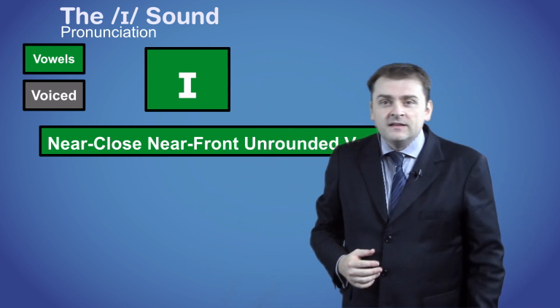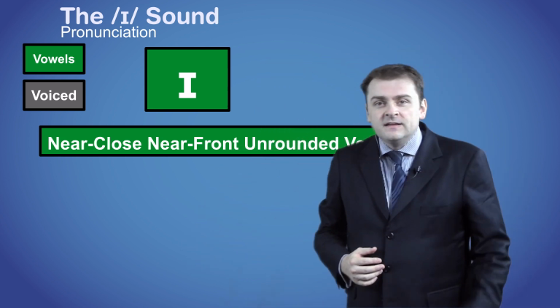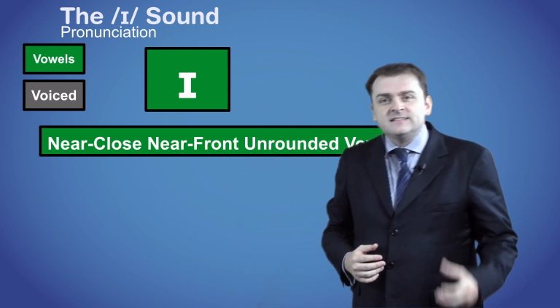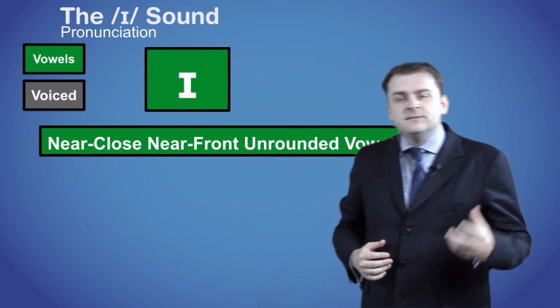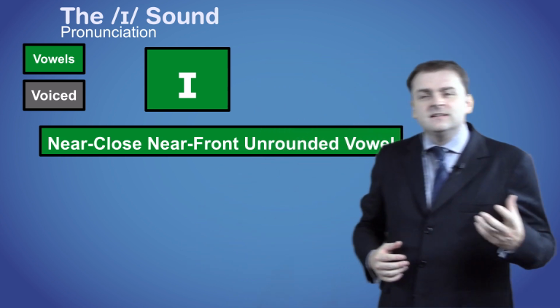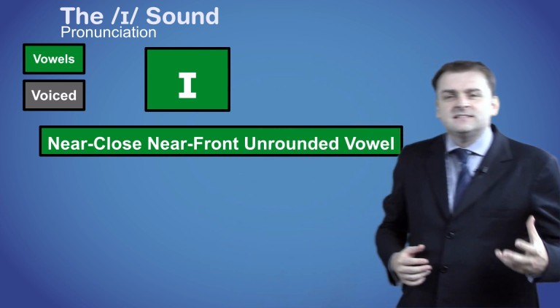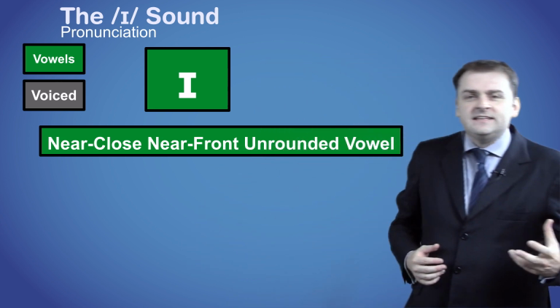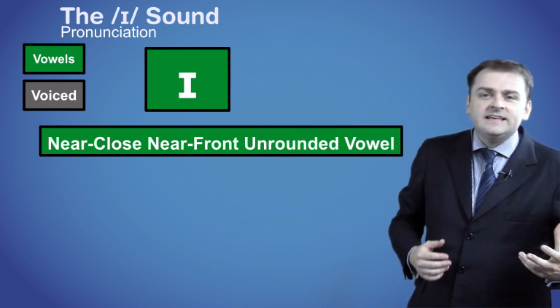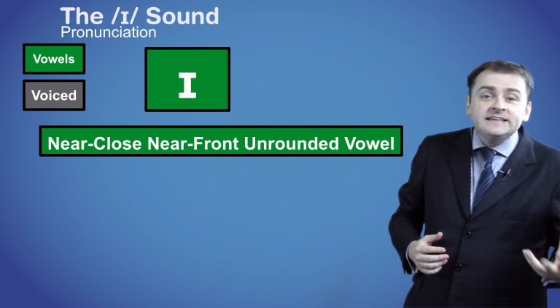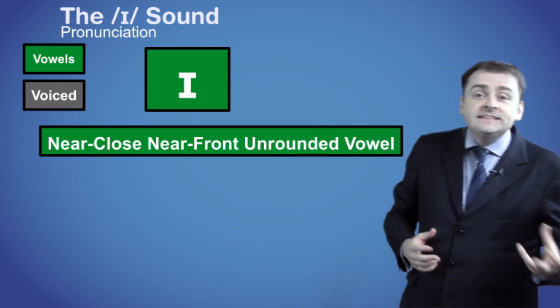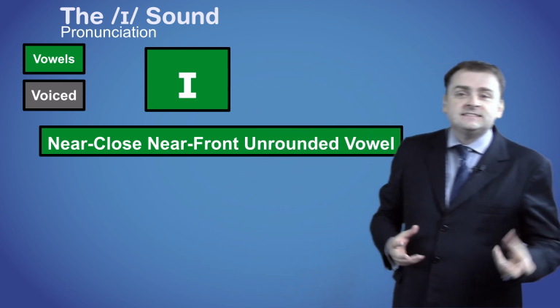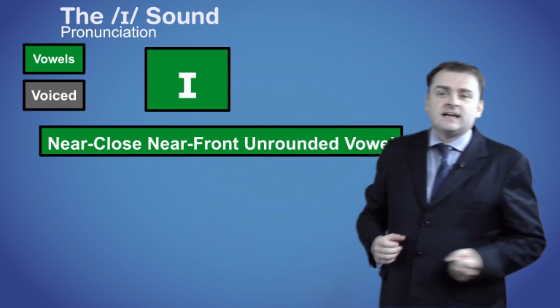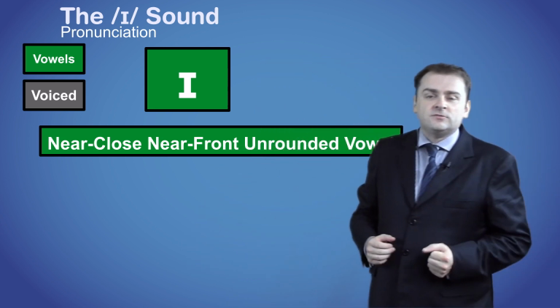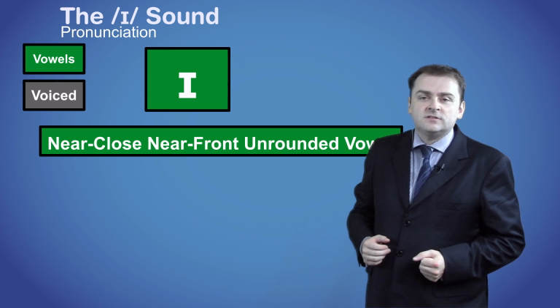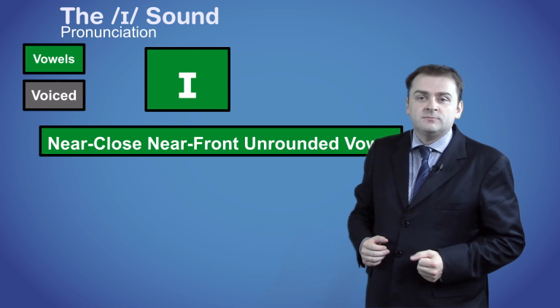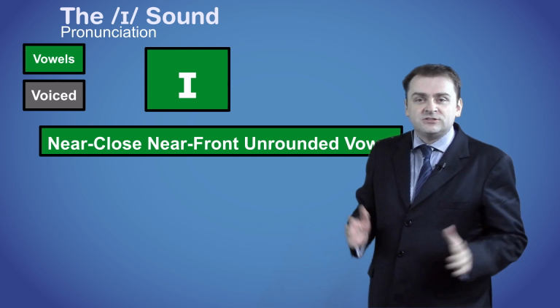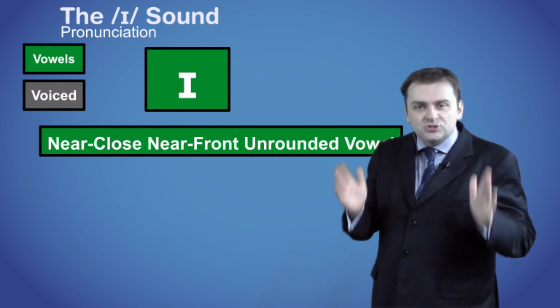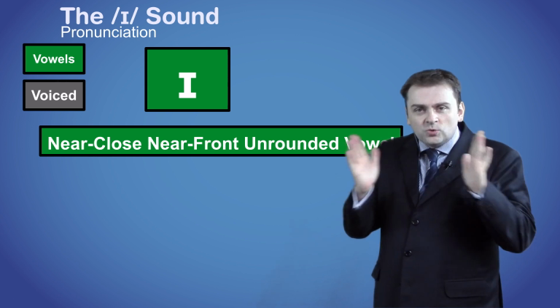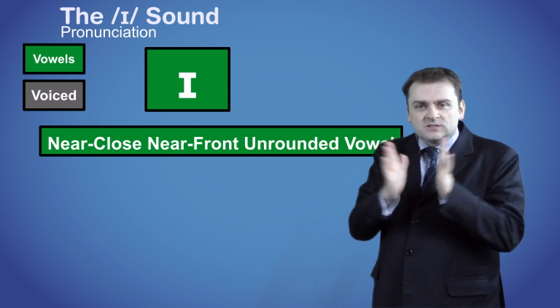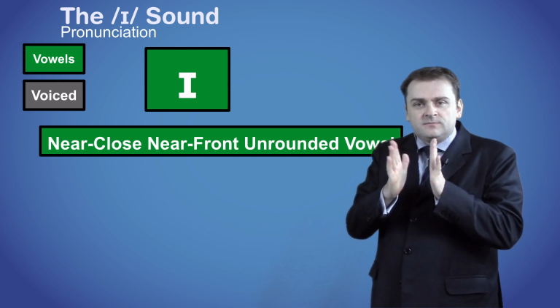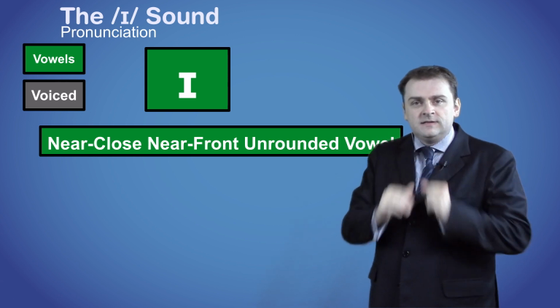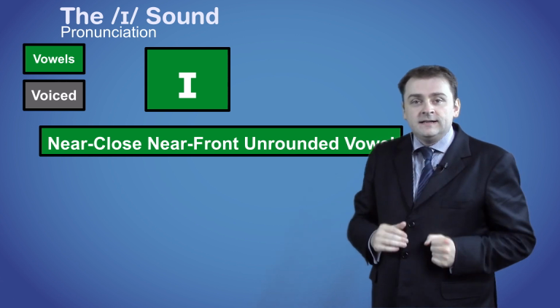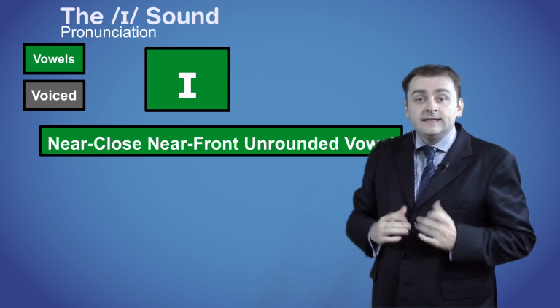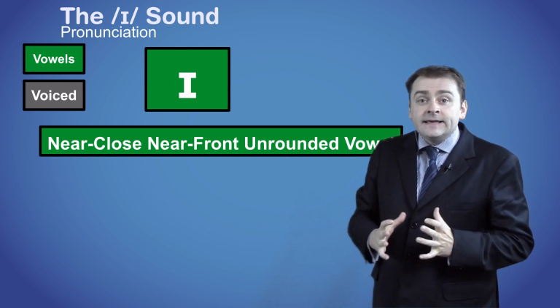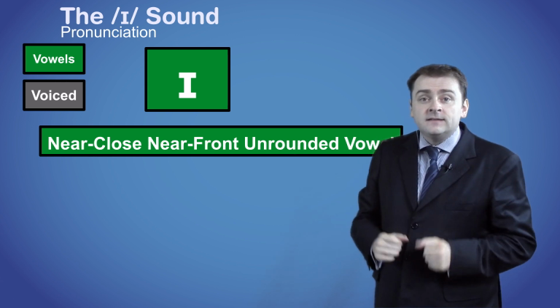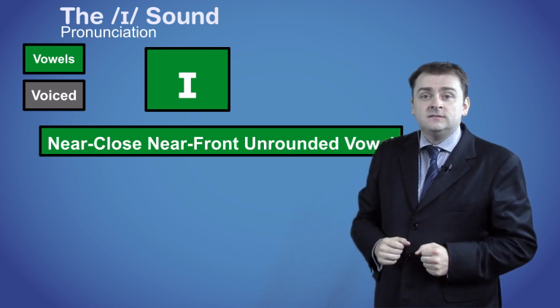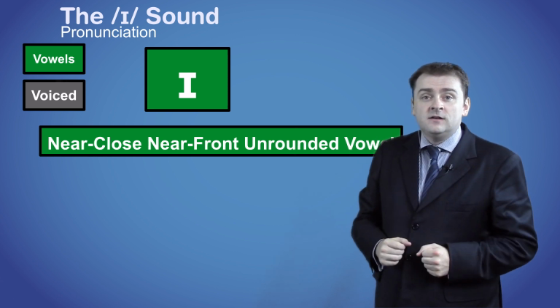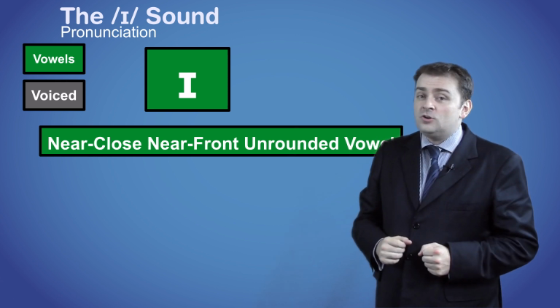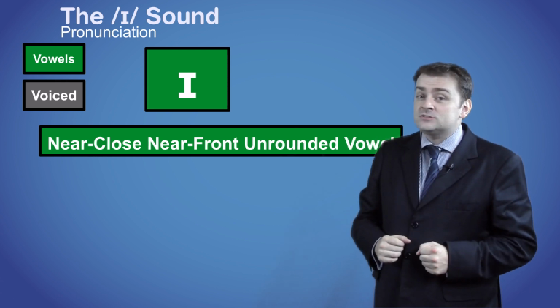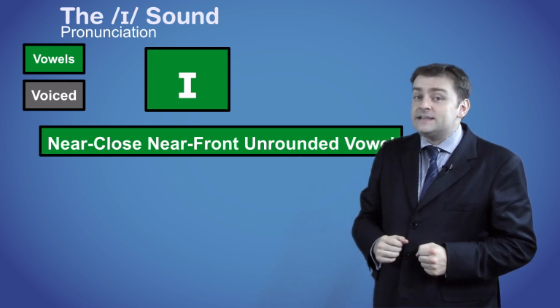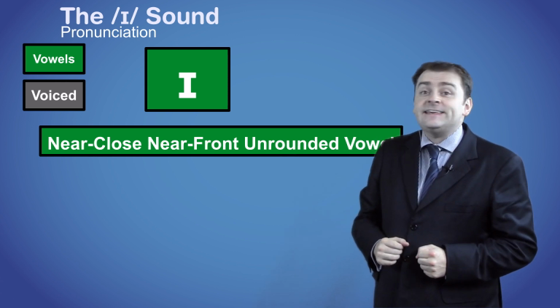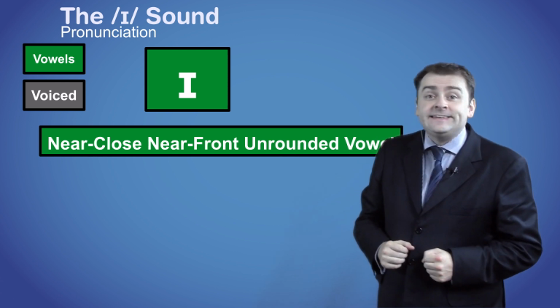It's similar to the /iː/ sound, but it's shorter. /ɪ/, not /iː/.